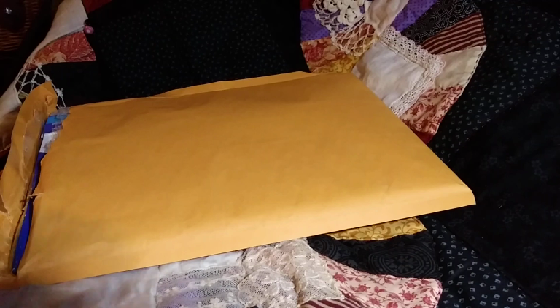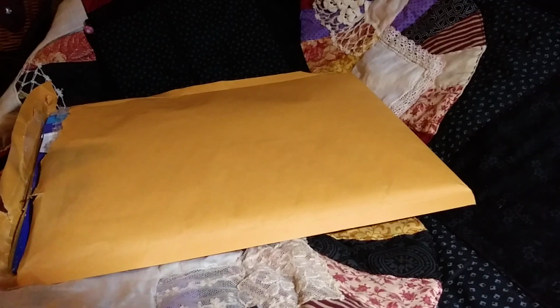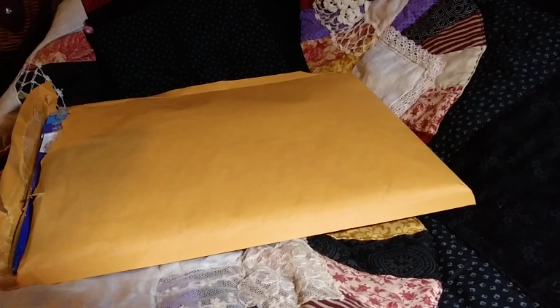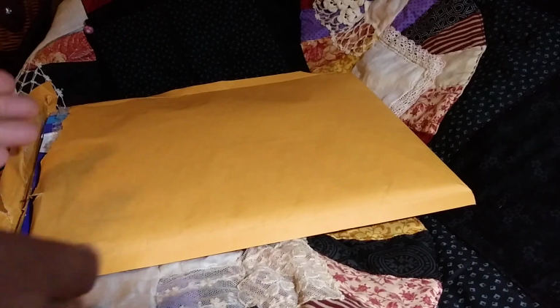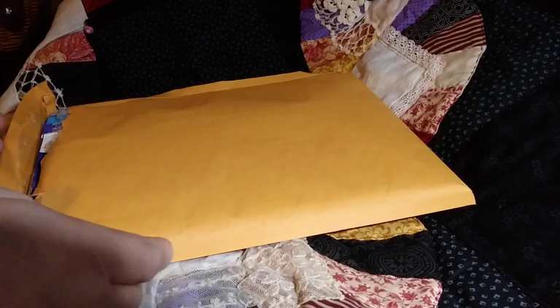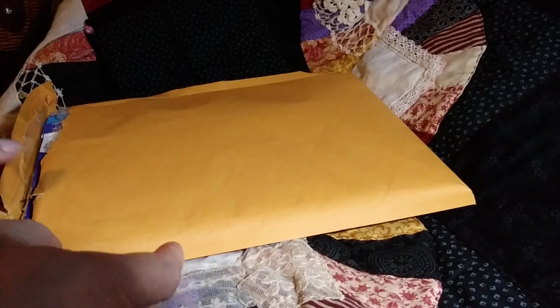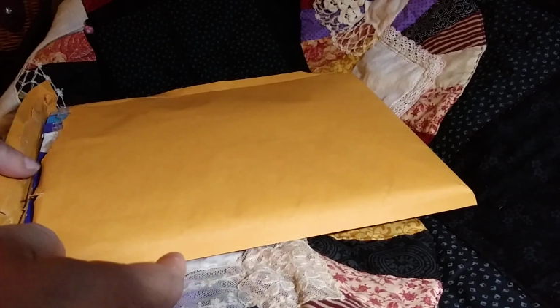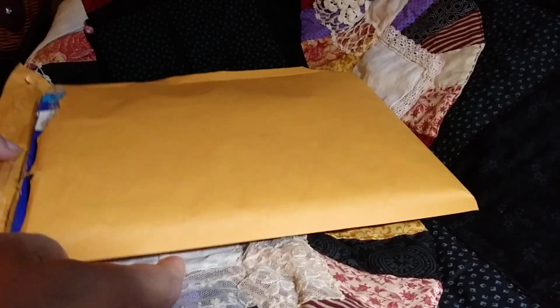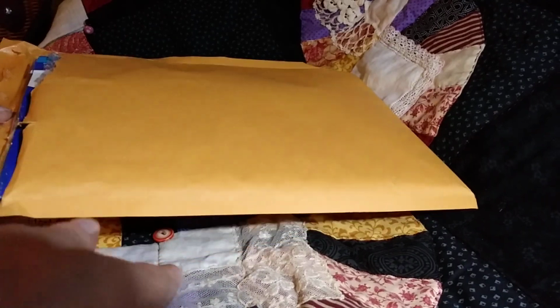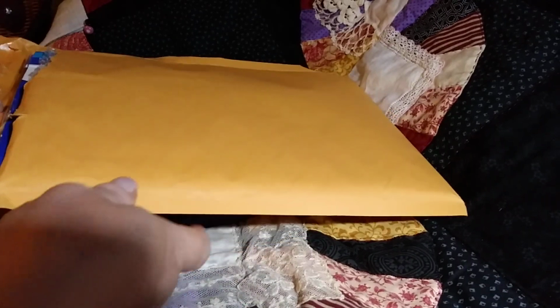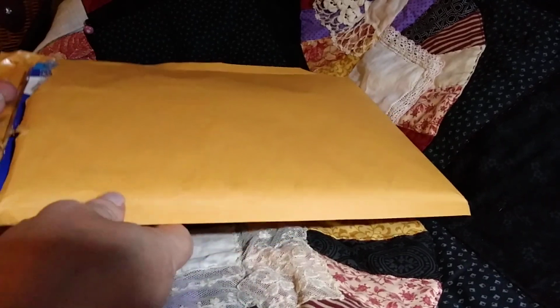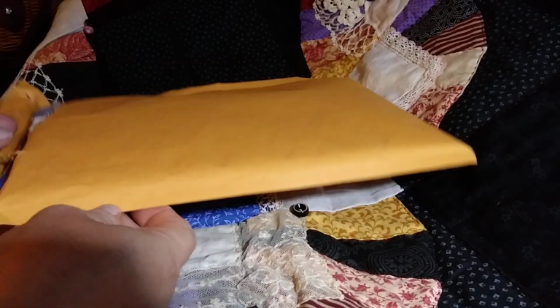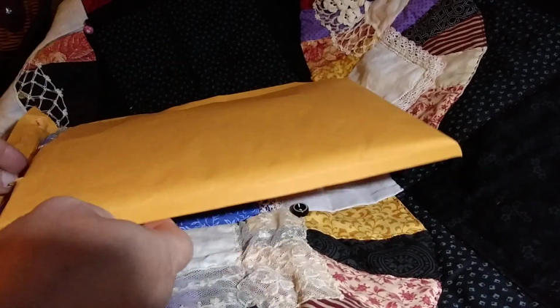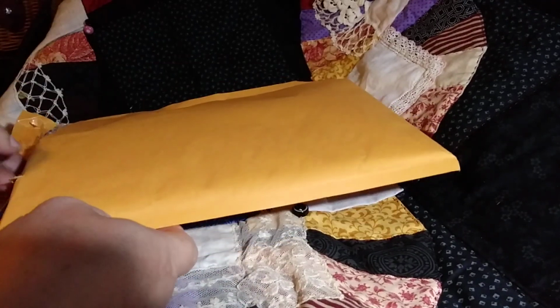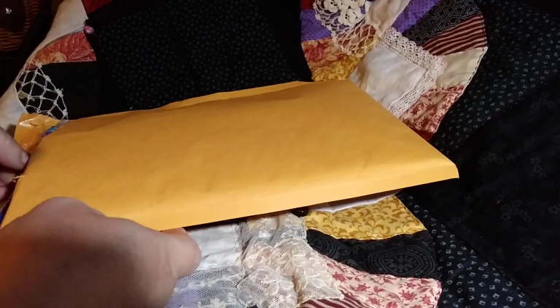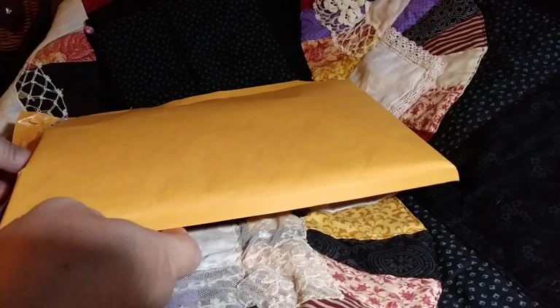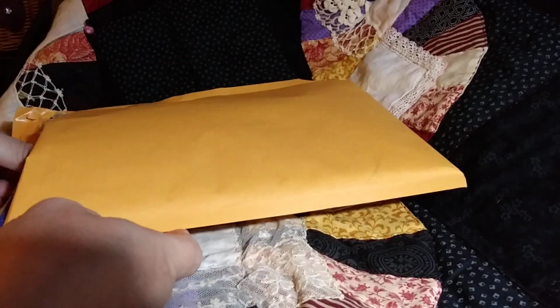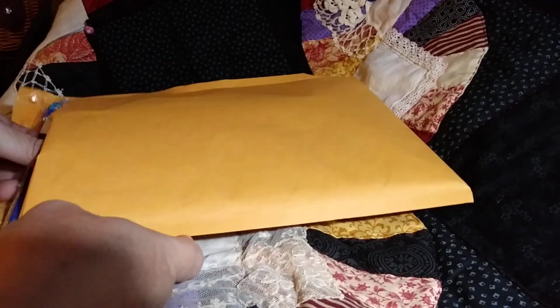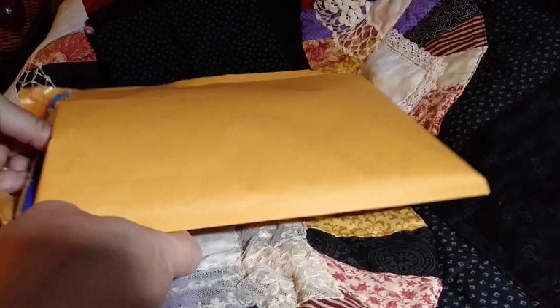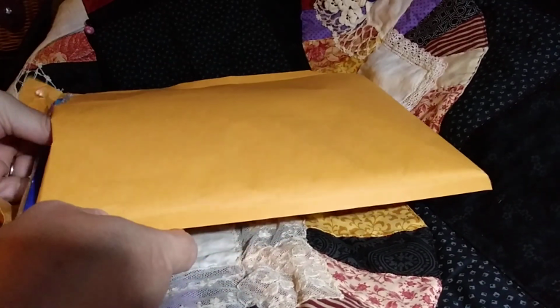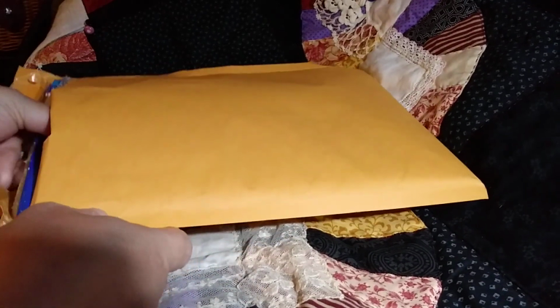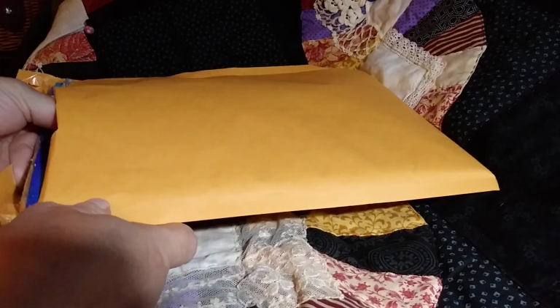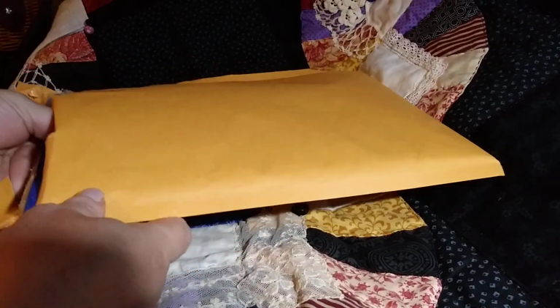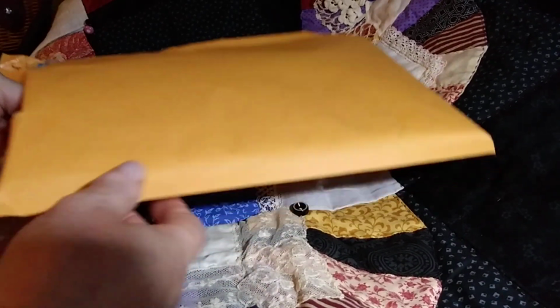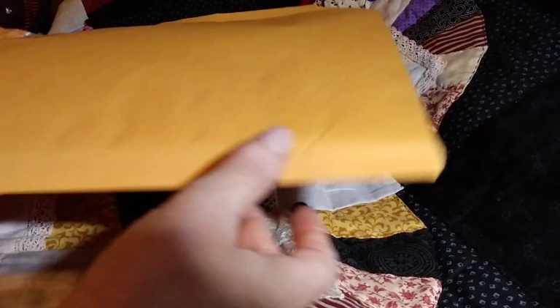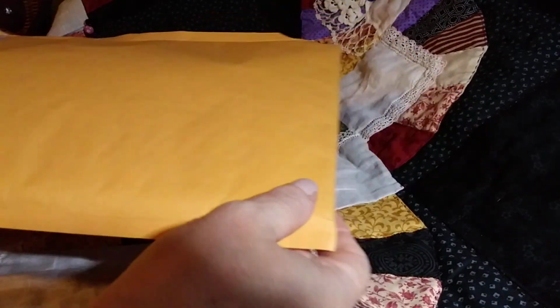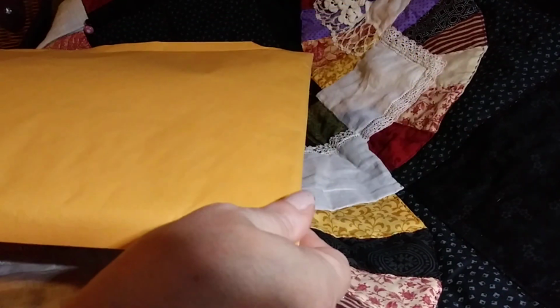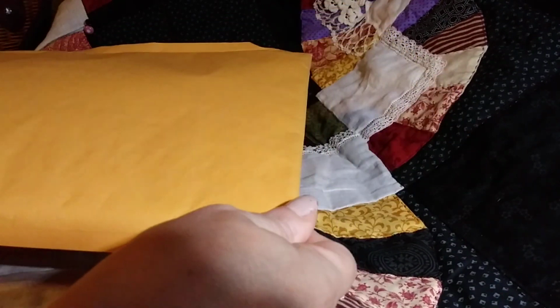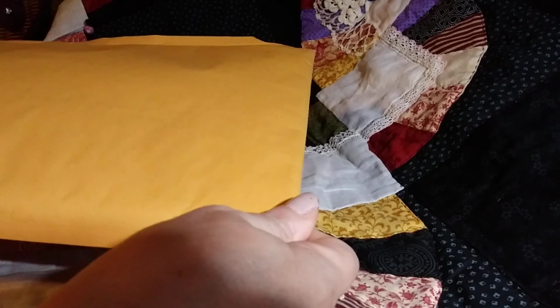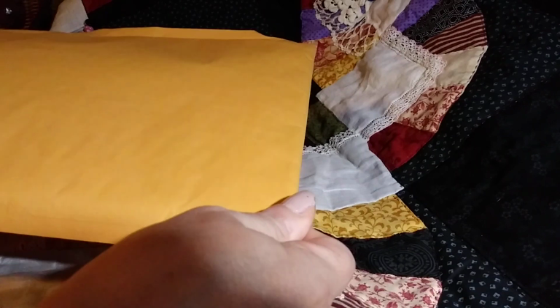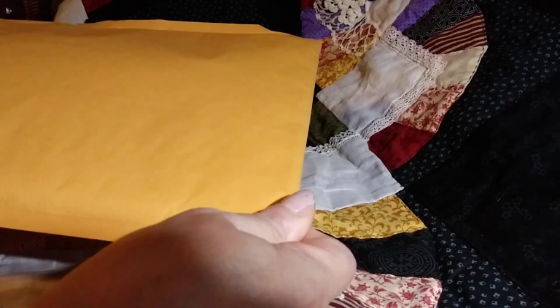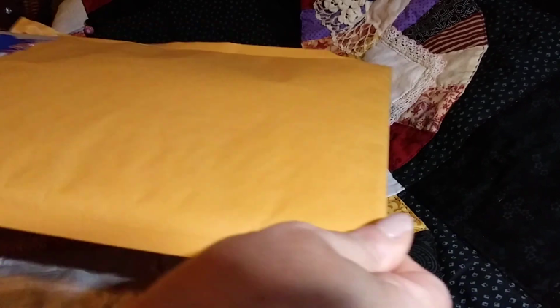I've just opened the envelope. I haven't done anything else. So let's see what we have.